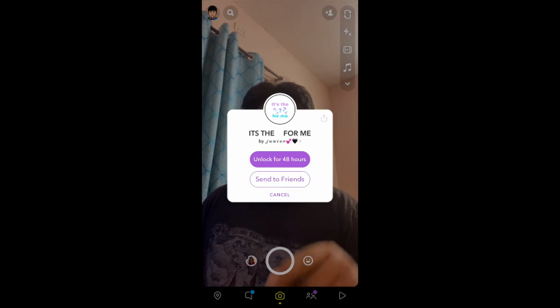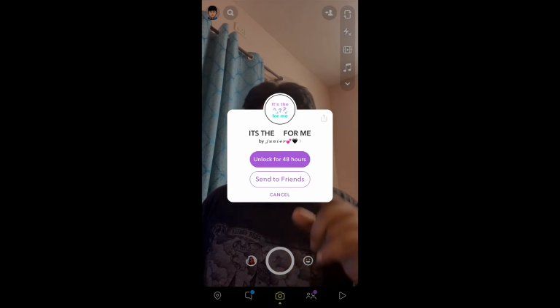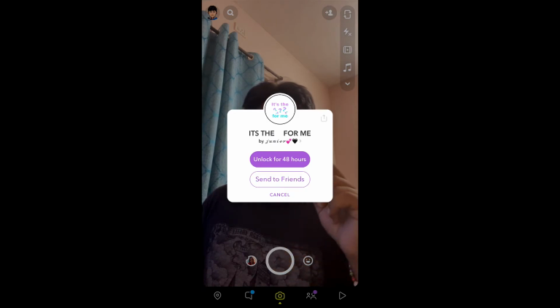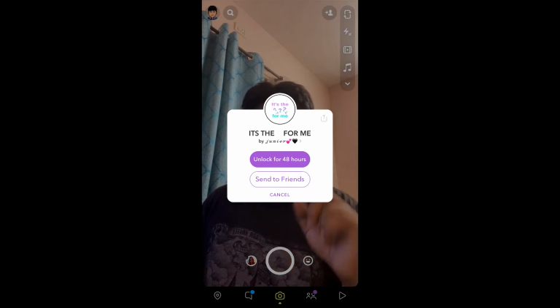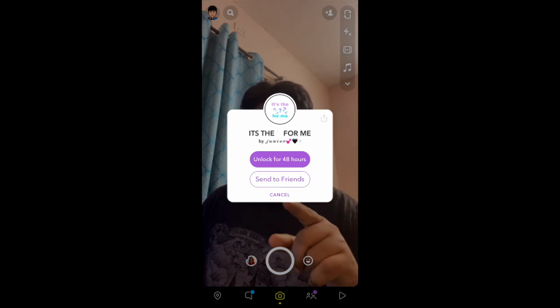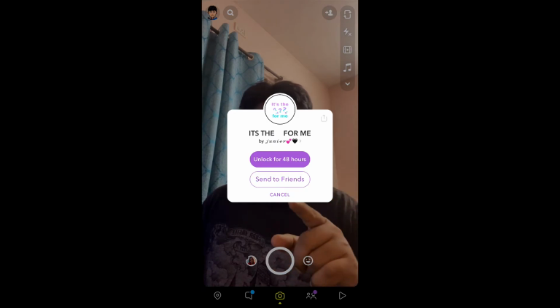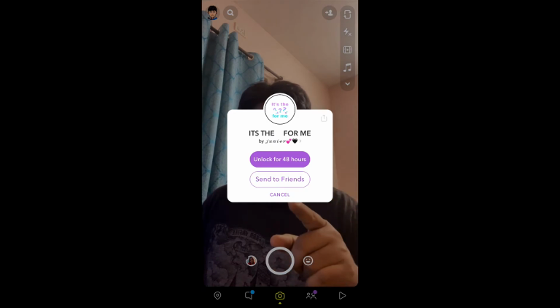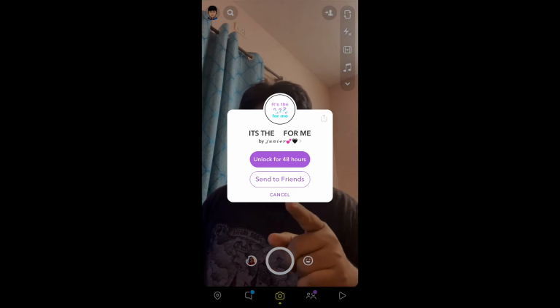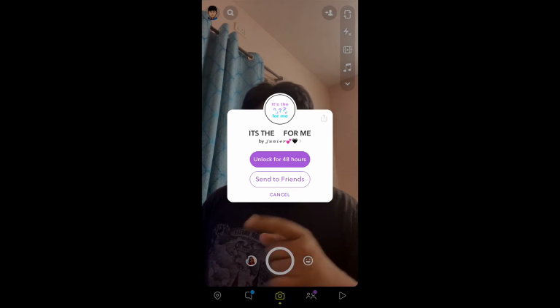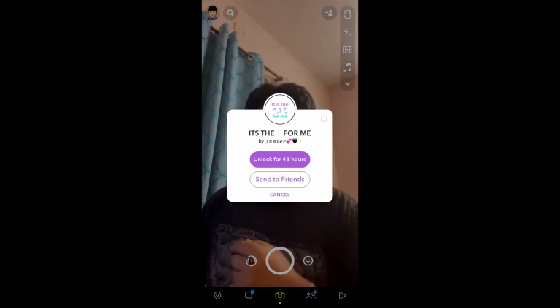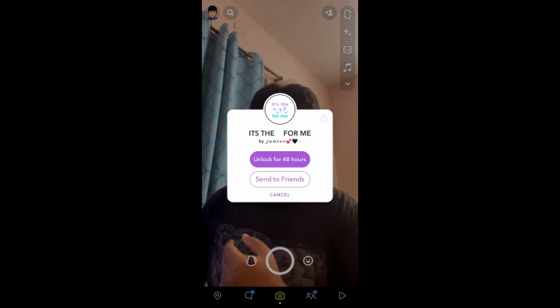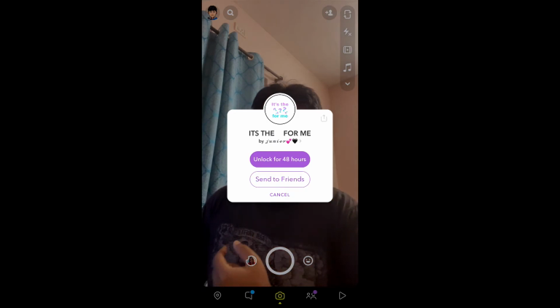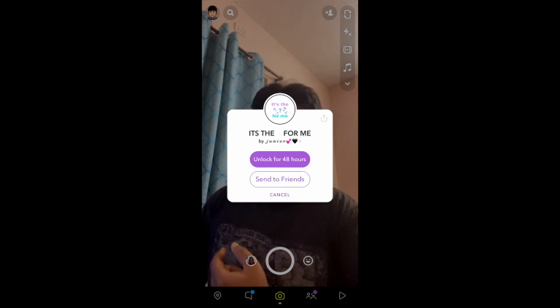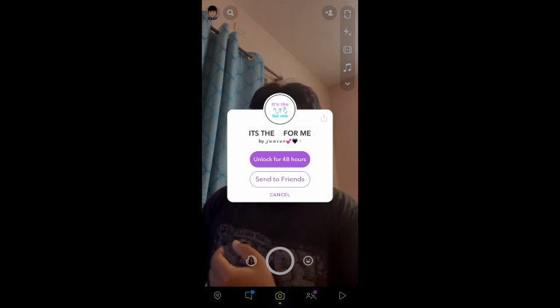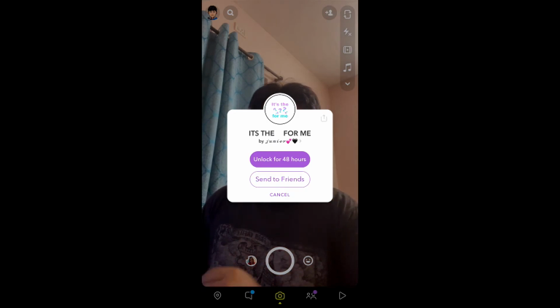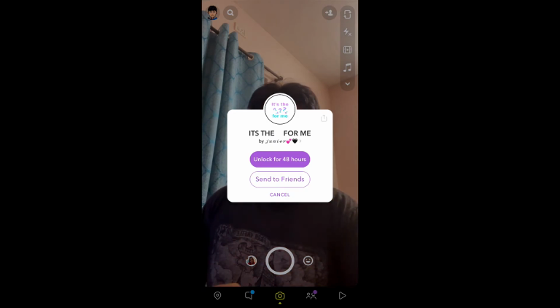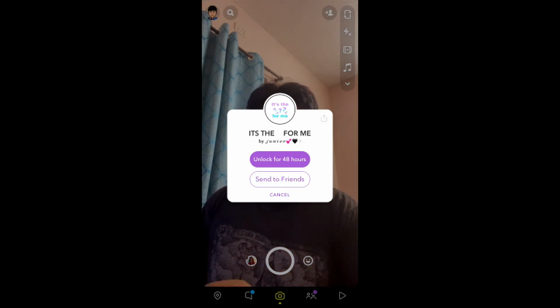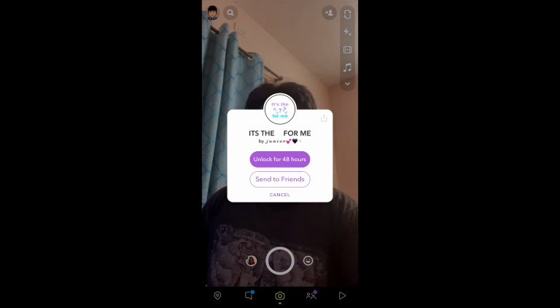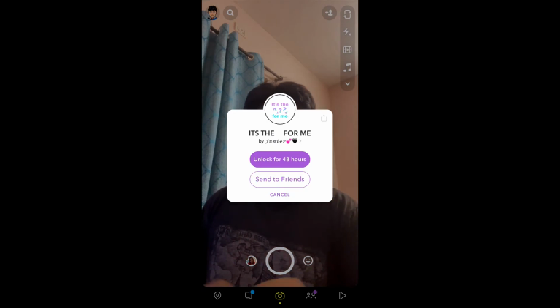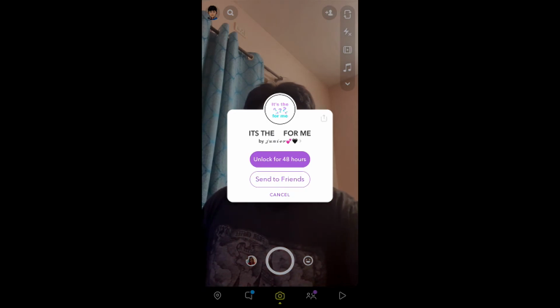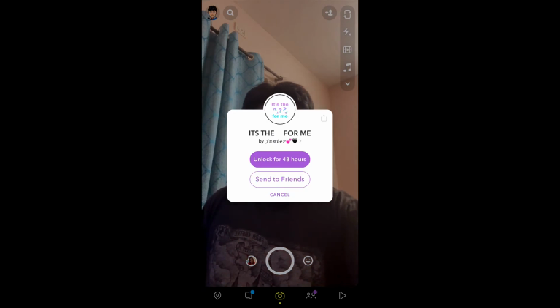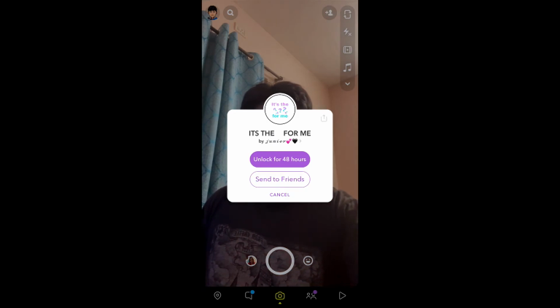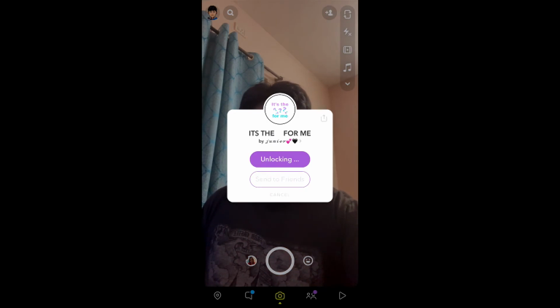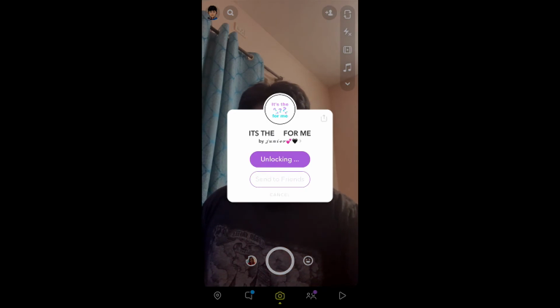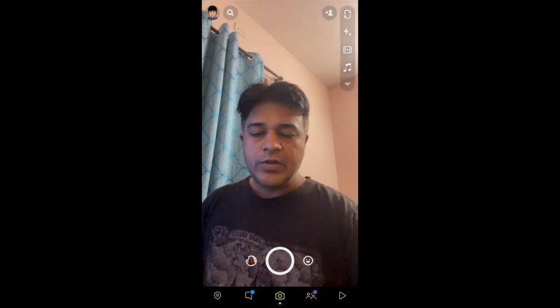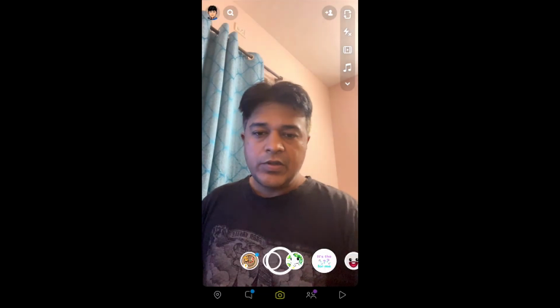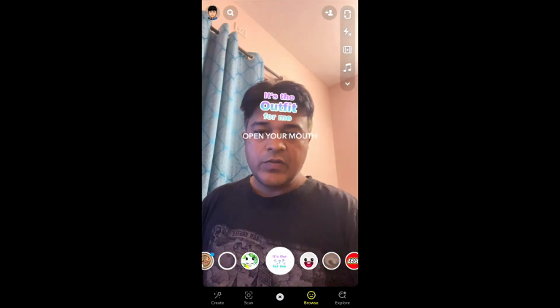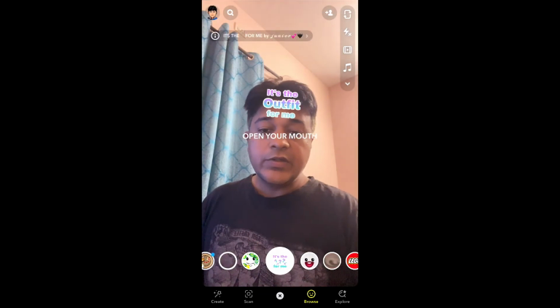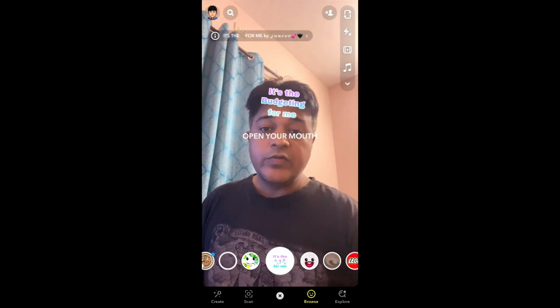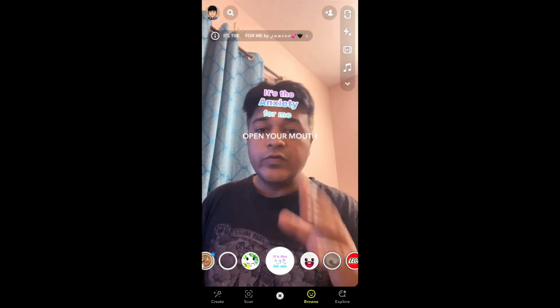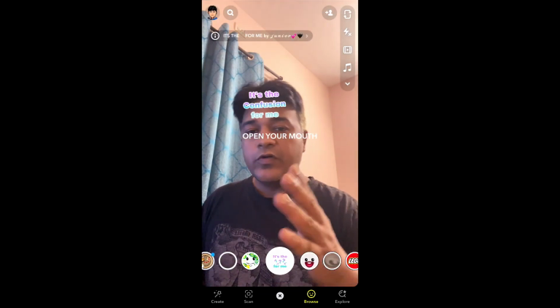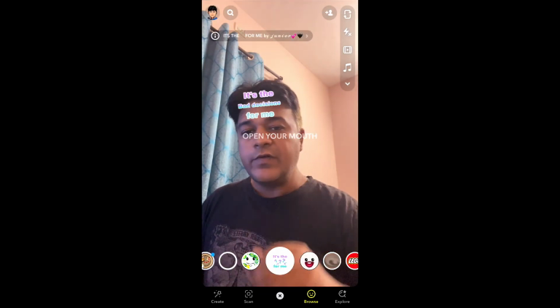And you will see this pop-up on Snapchat: Unlocked for 48 hours. Tap there — there you go, you got the filter.